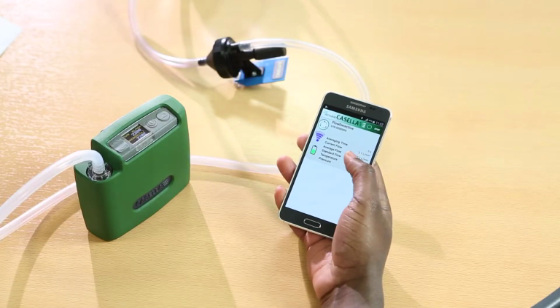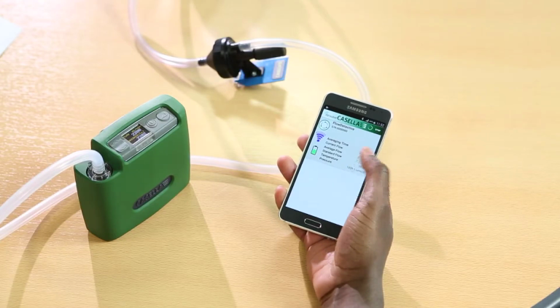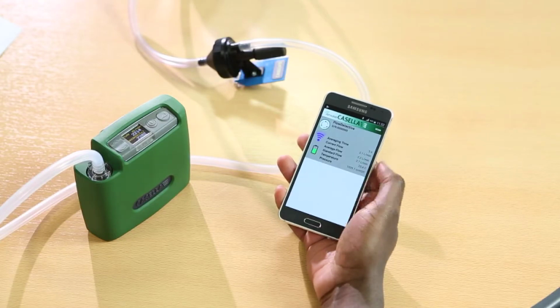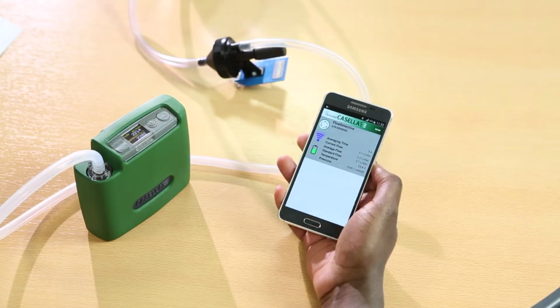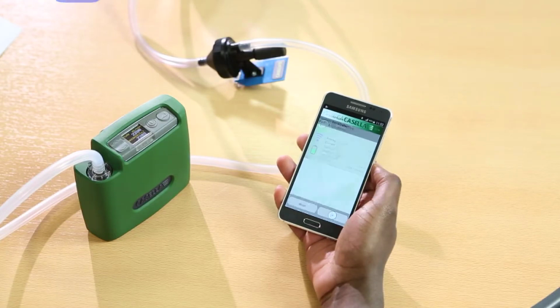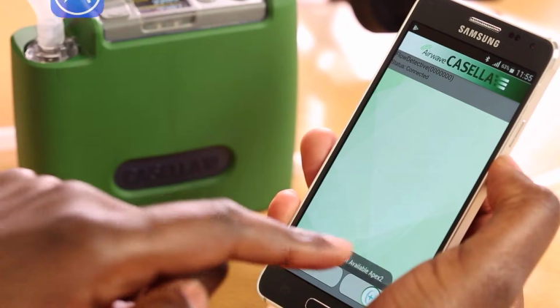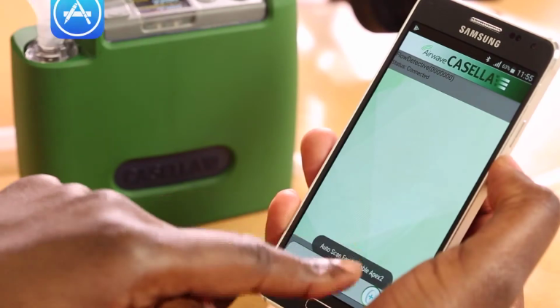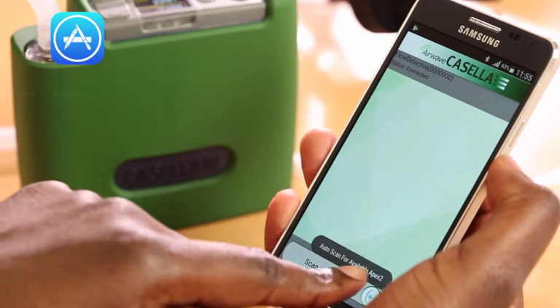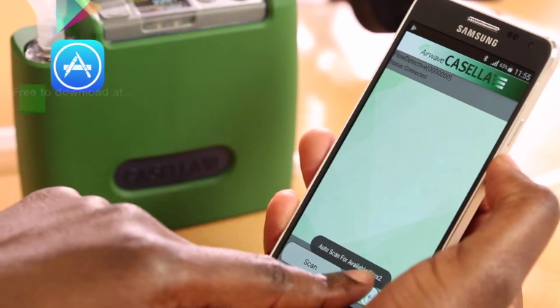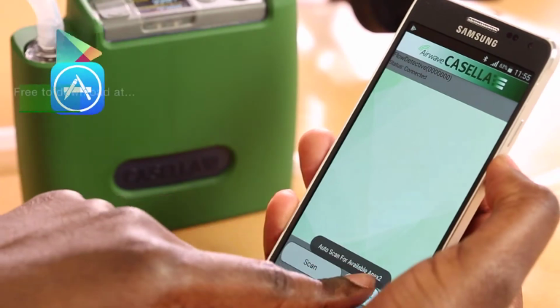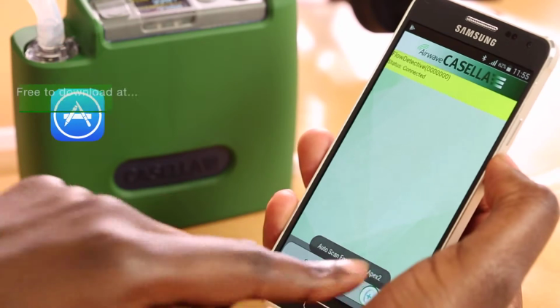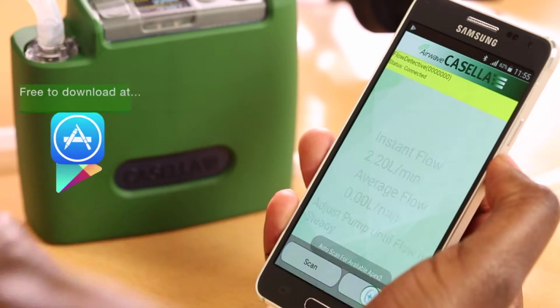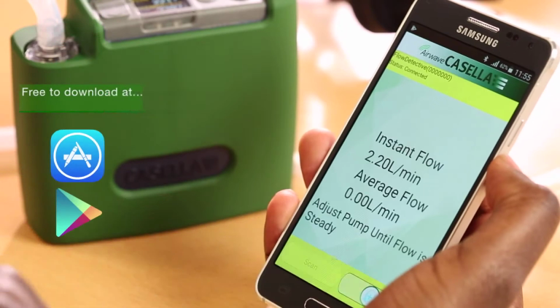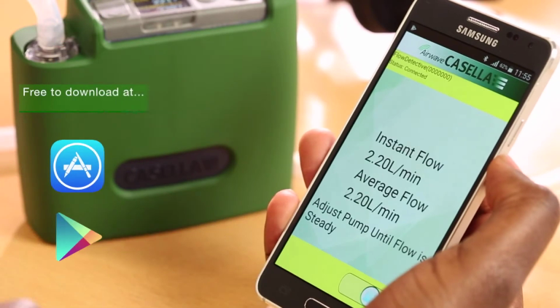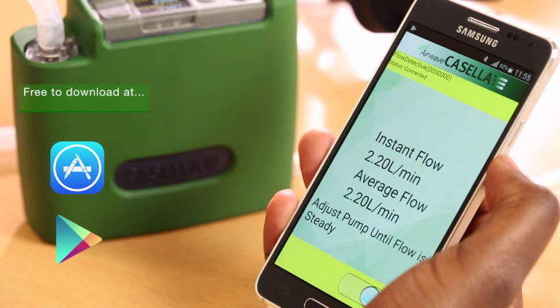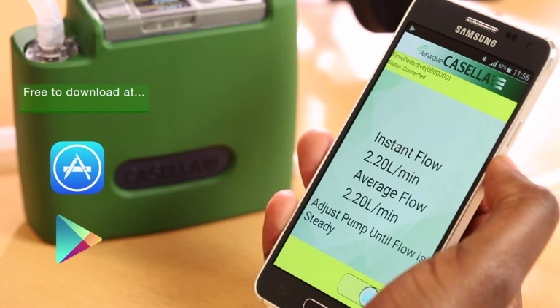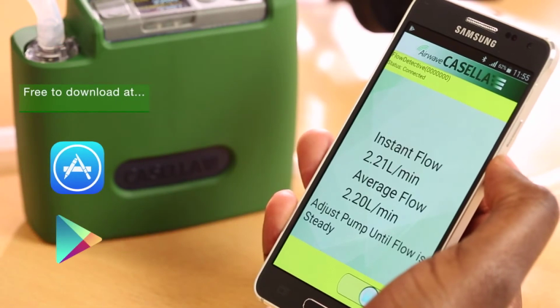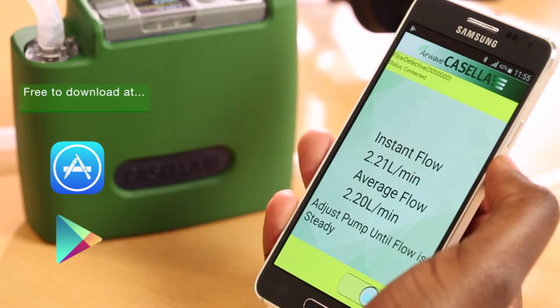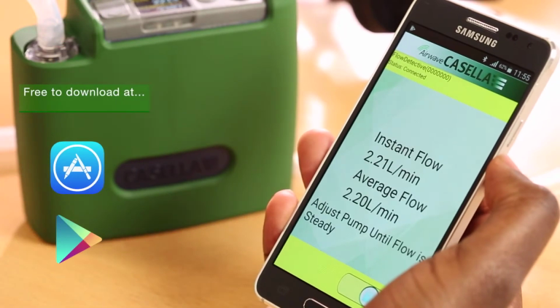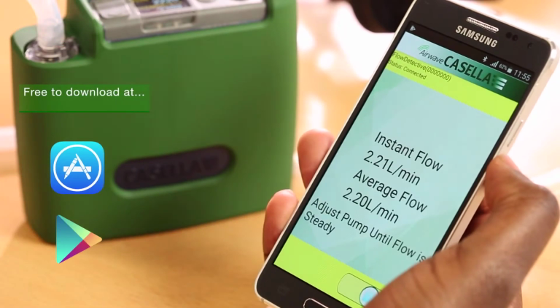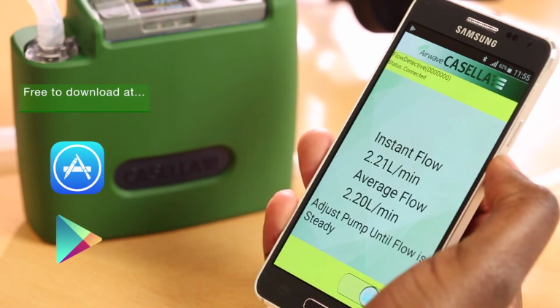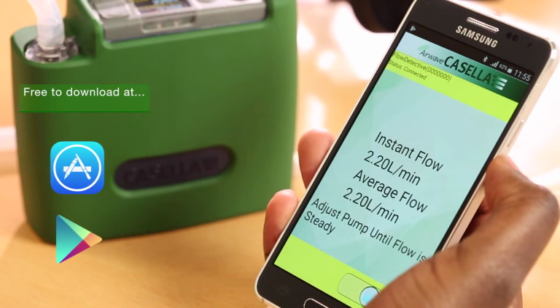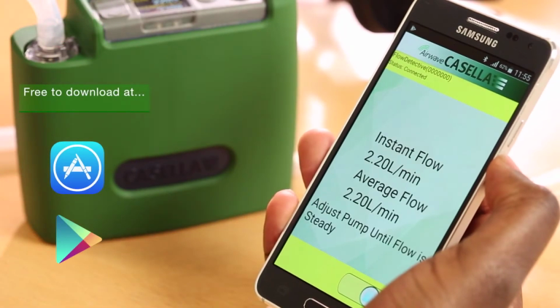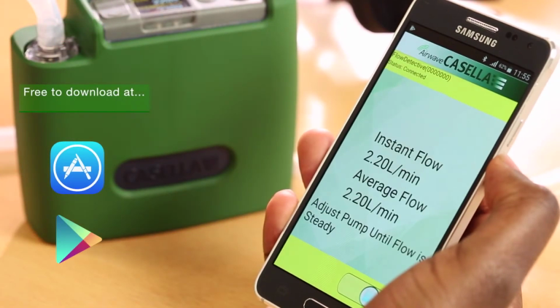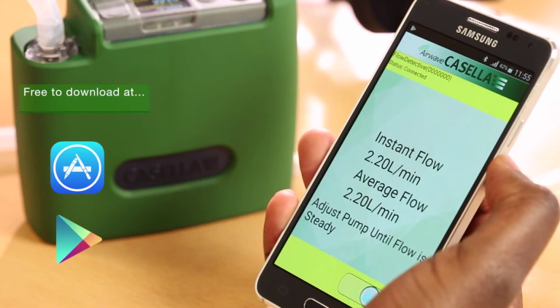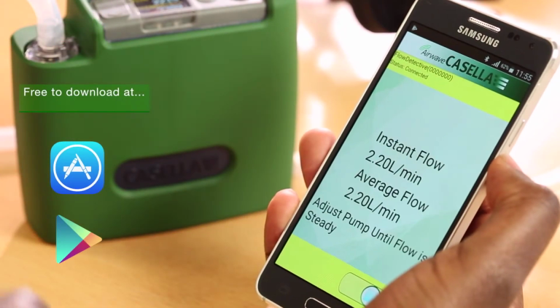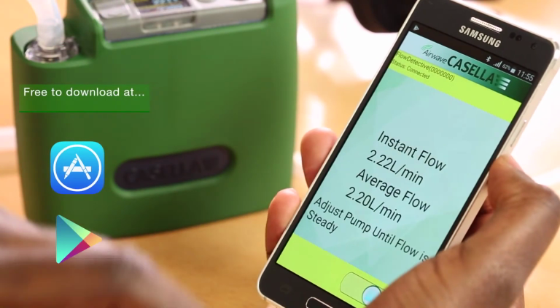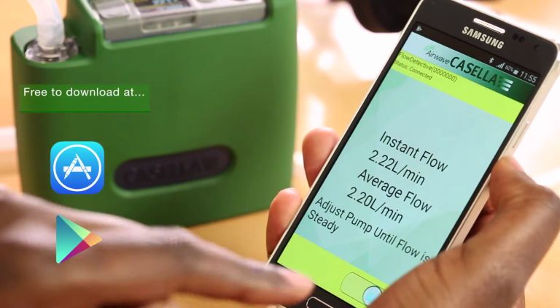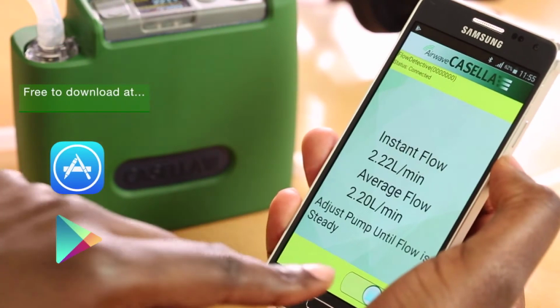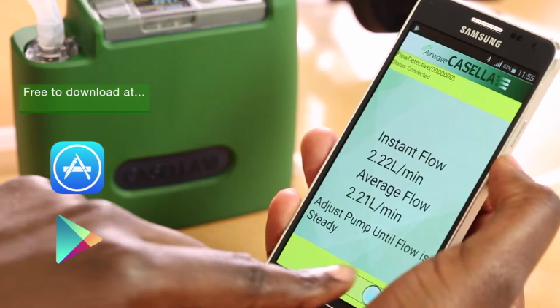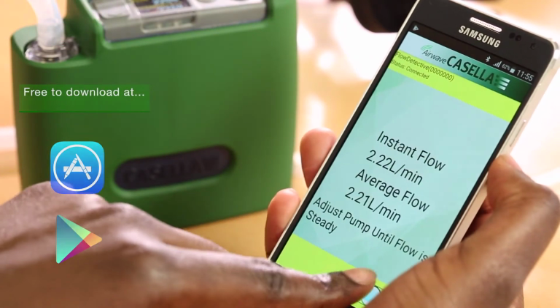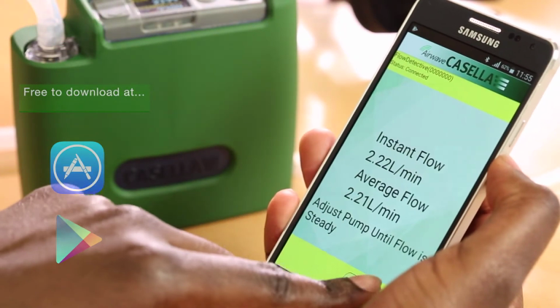When calibrating any pump, the Airwave app can wirelessly retrieve the calibration information from the Flow Detective.